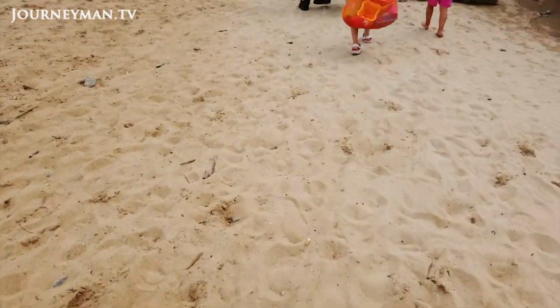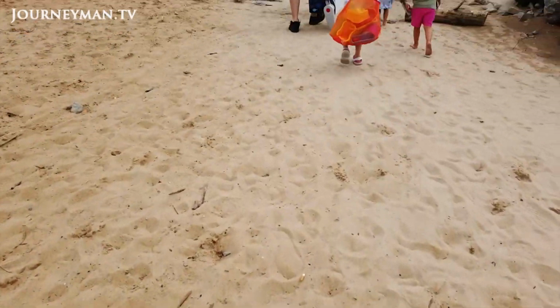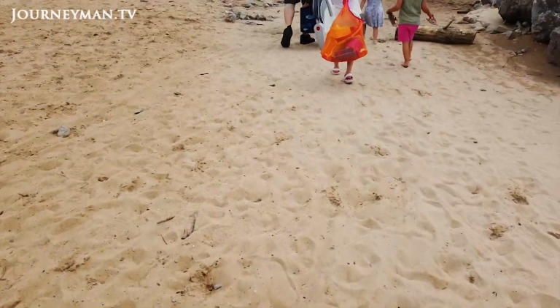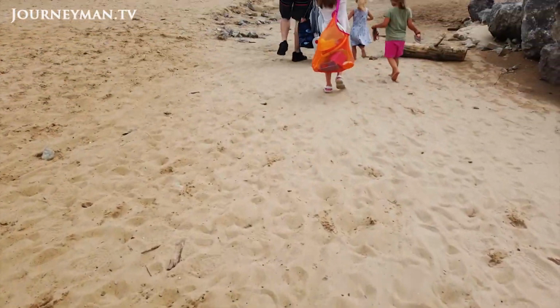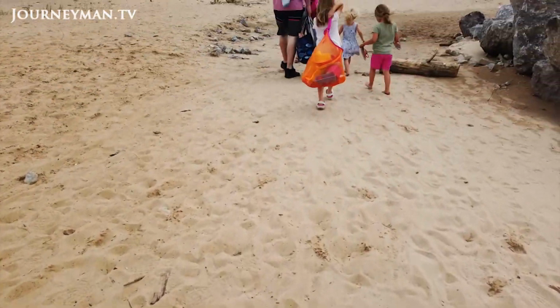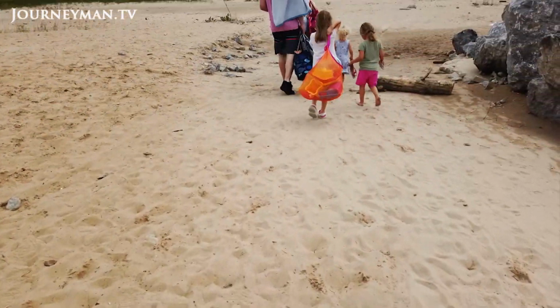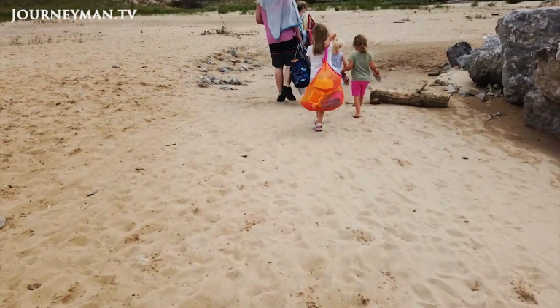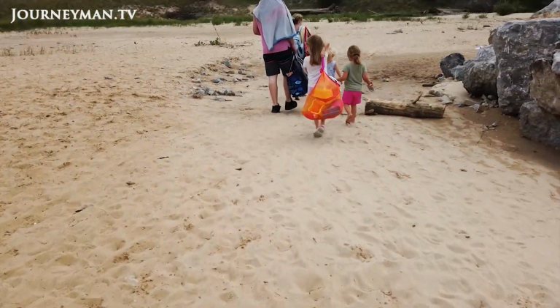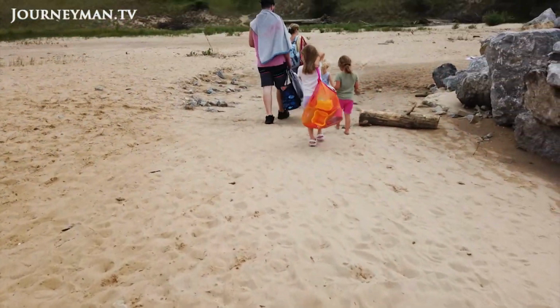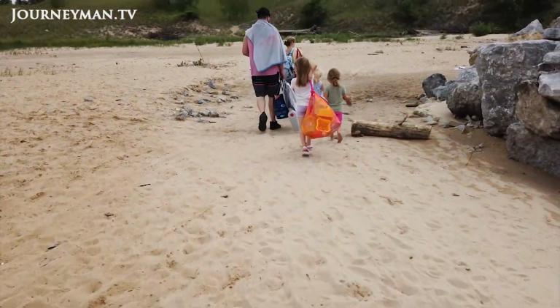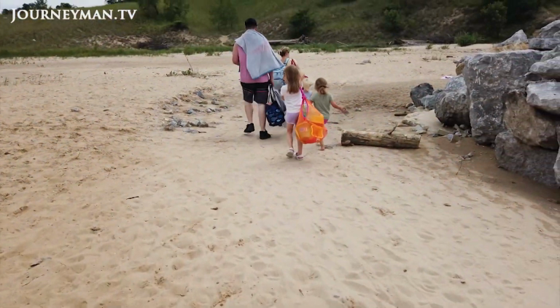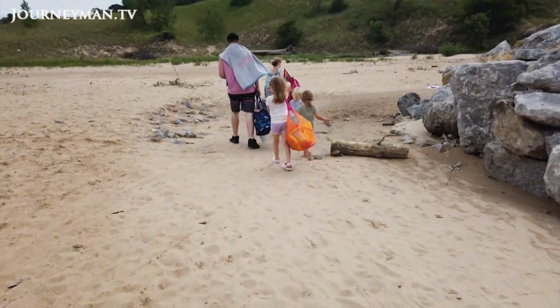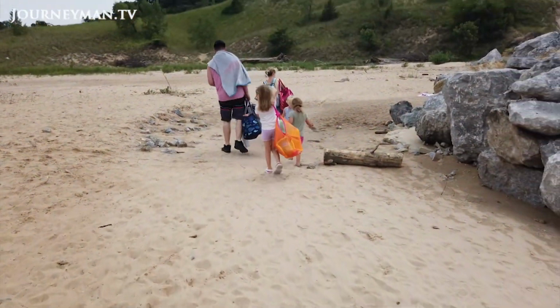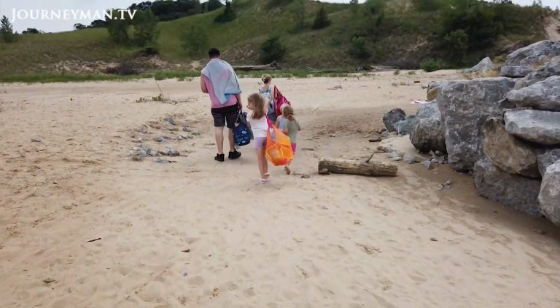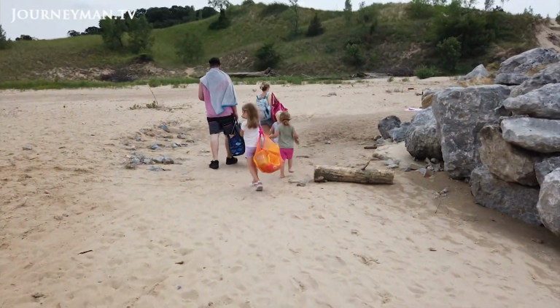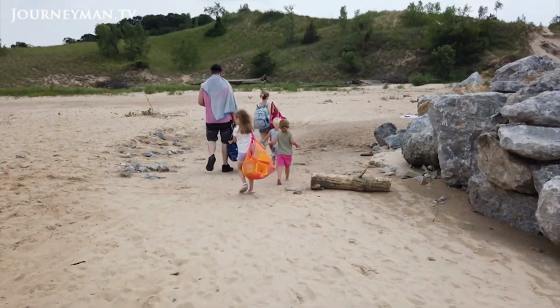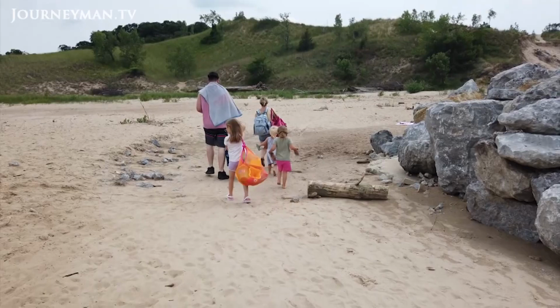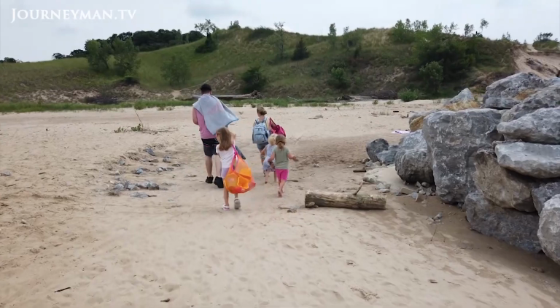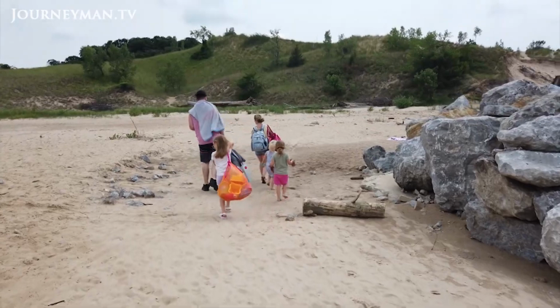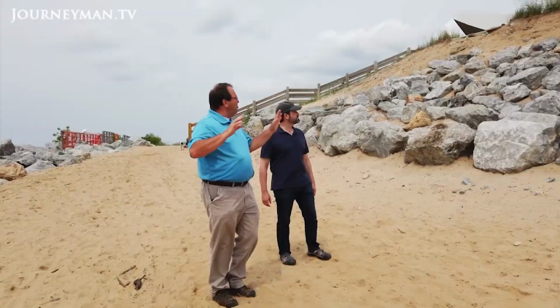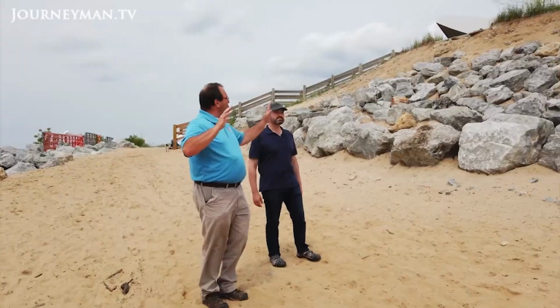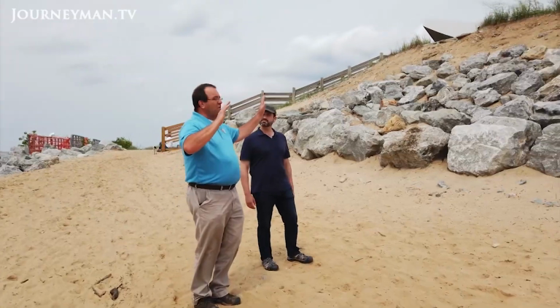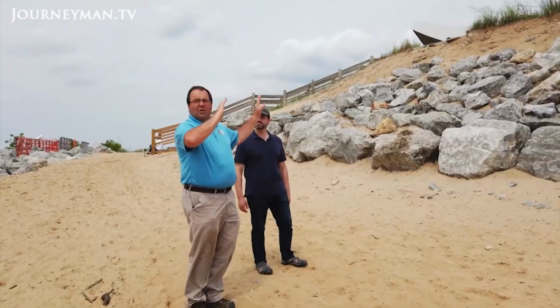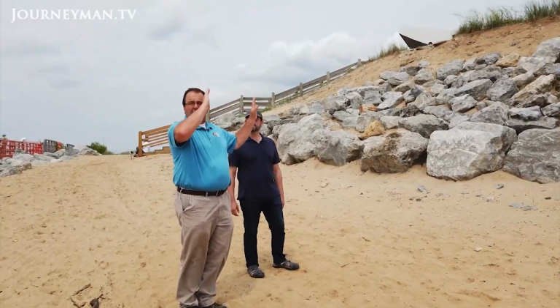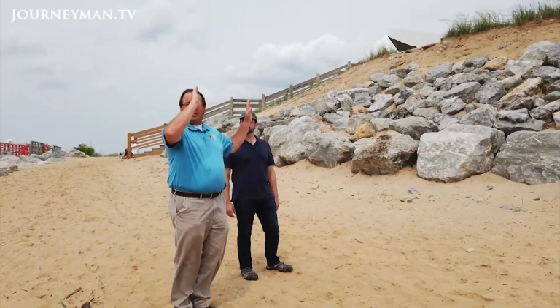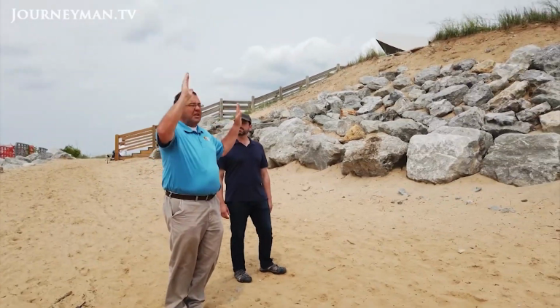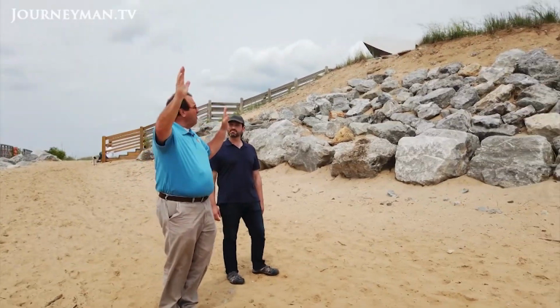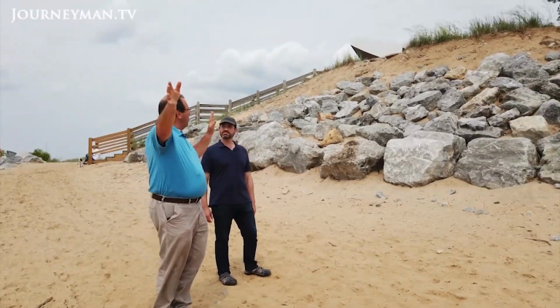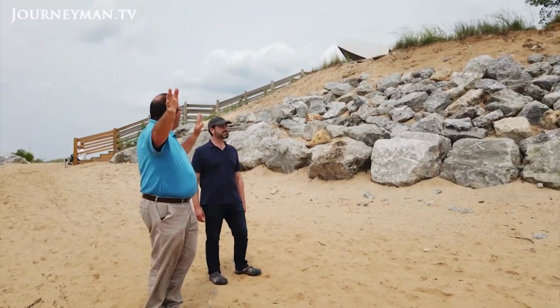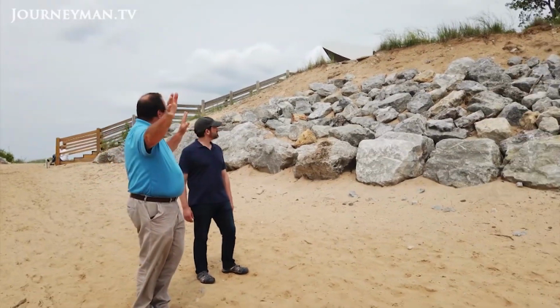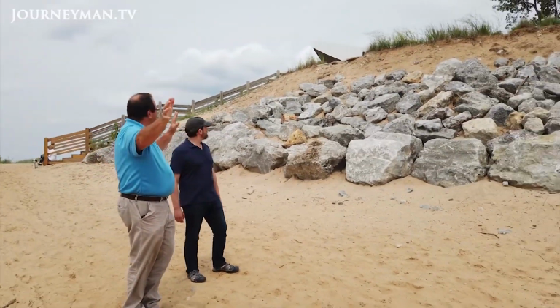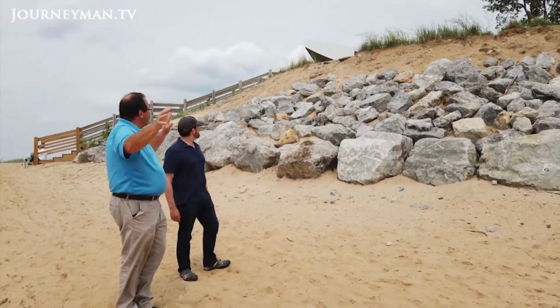"Four years ago, we would have been under 20 feet of sand here. This dune was continuous the whole way across."